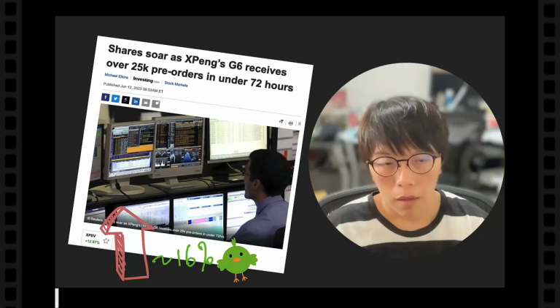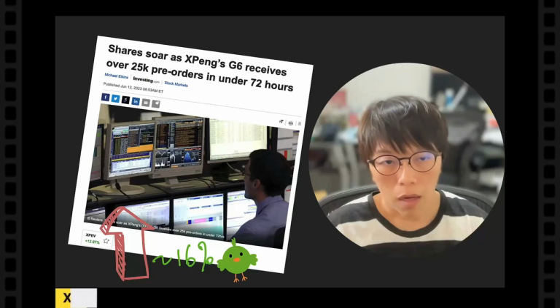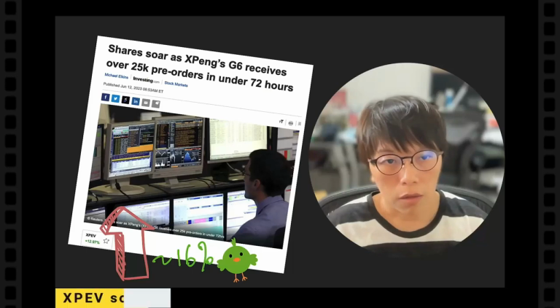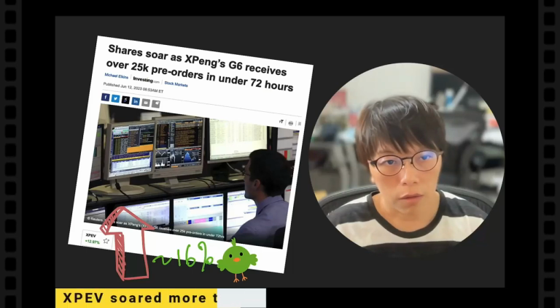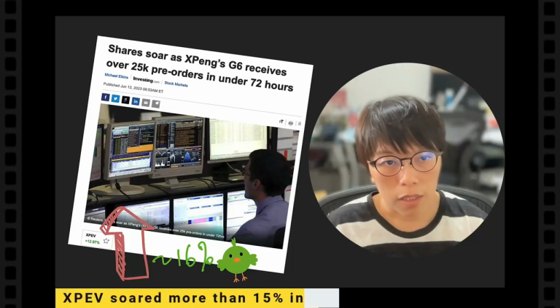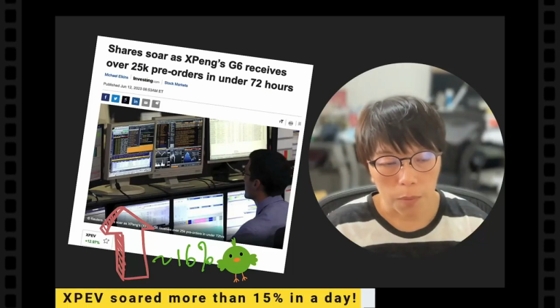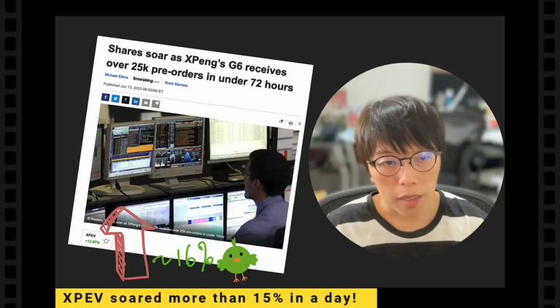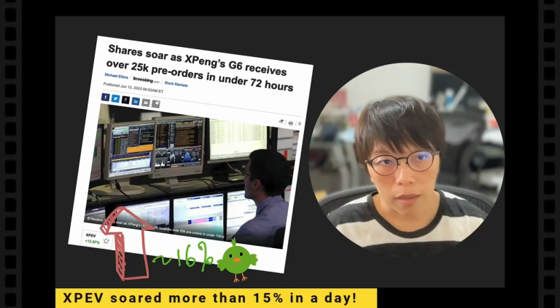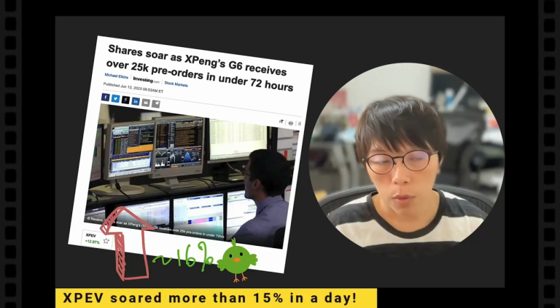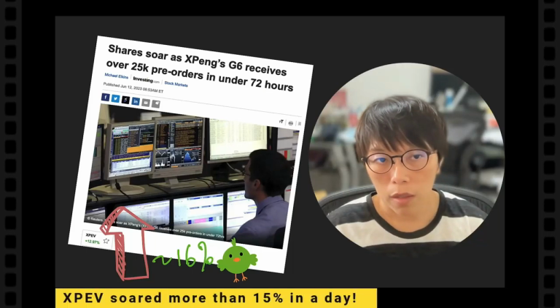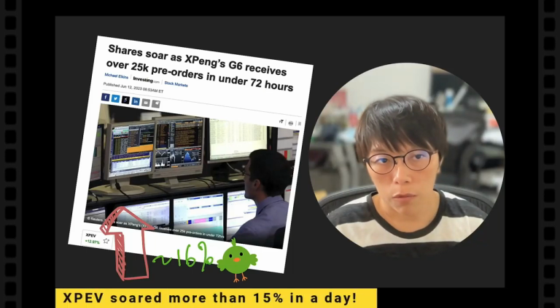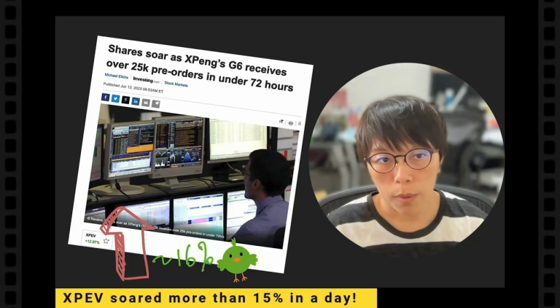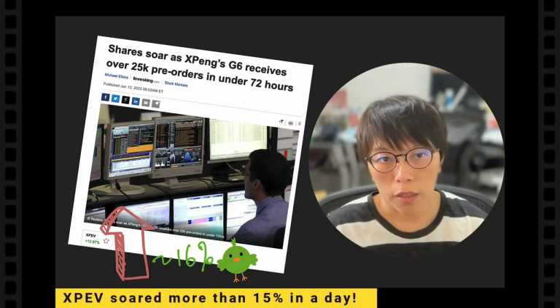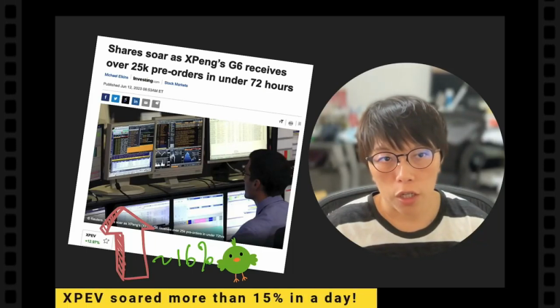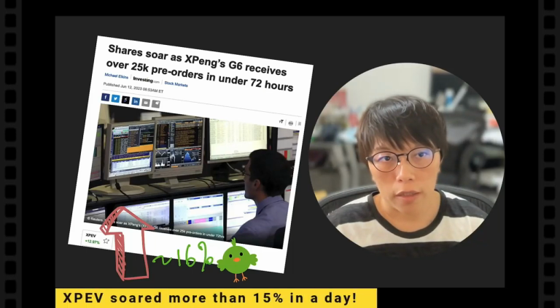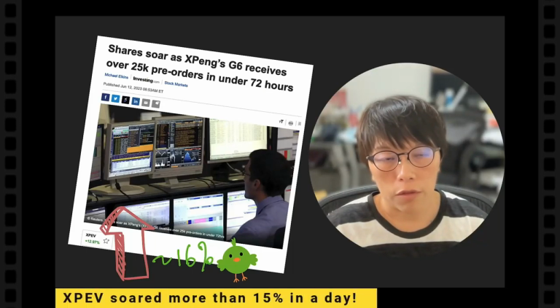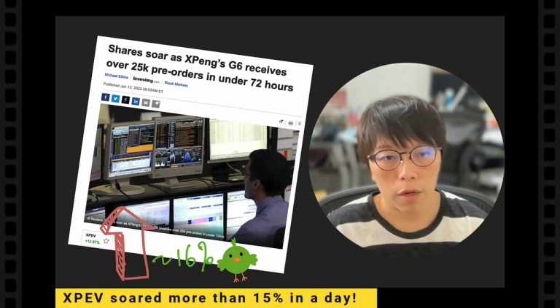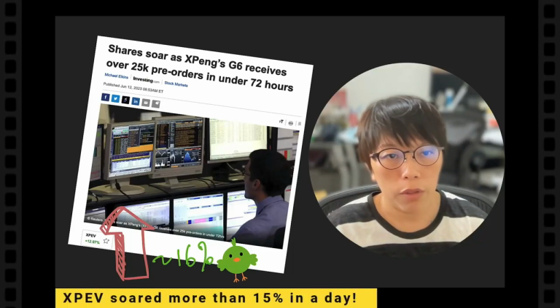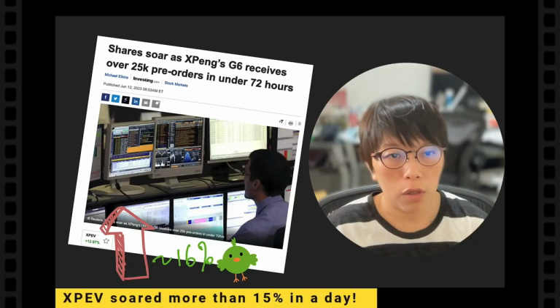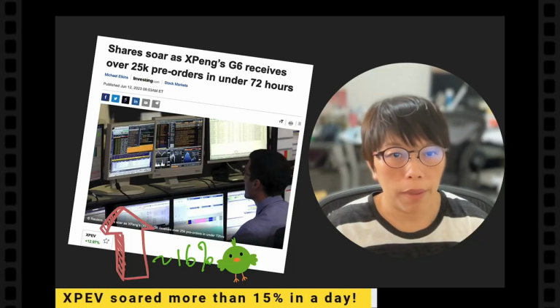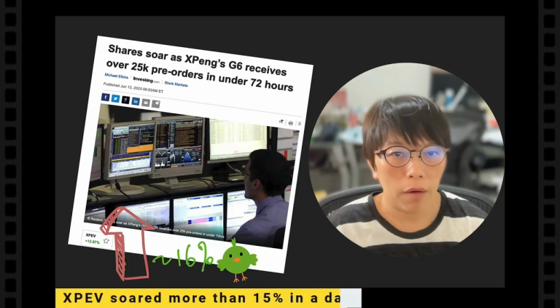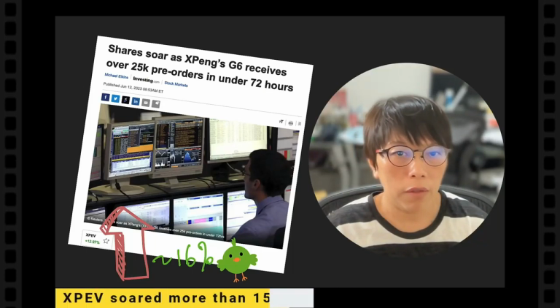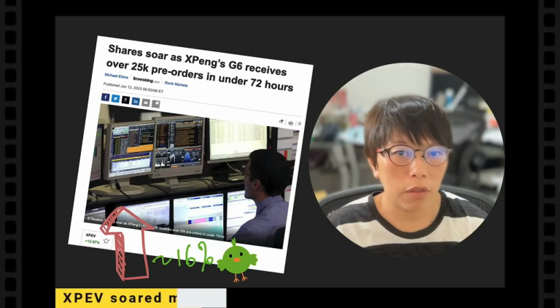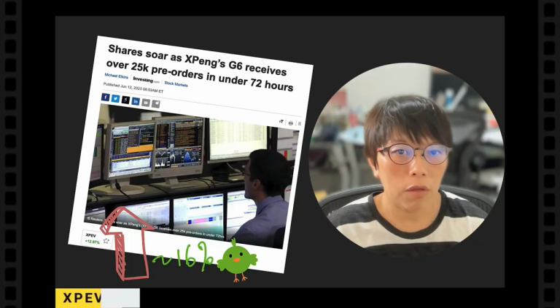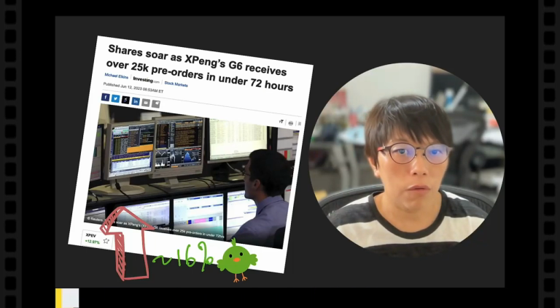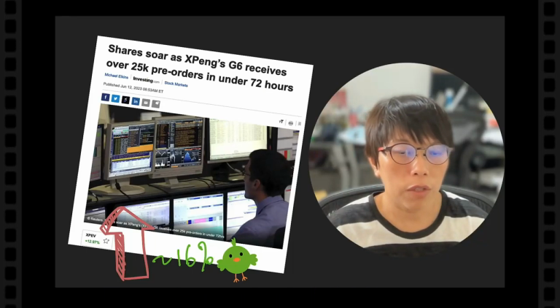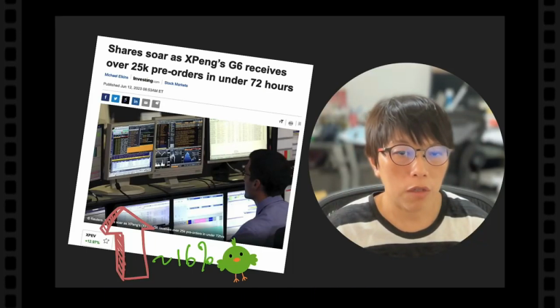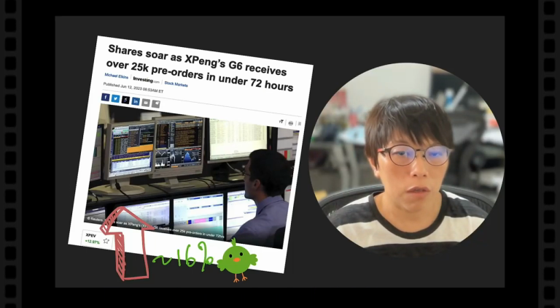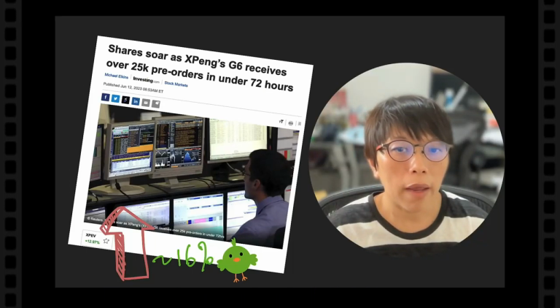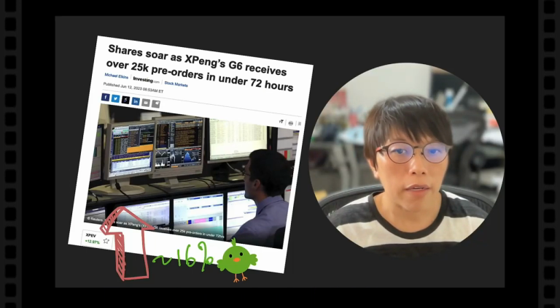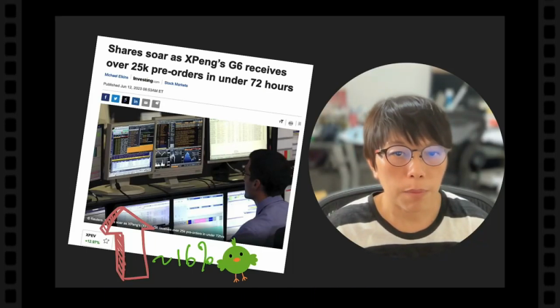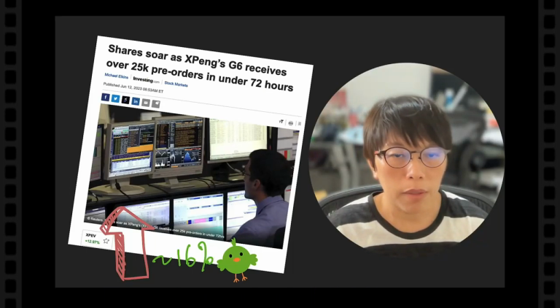Hello, this is Binnie here. Welcome to my channel. Today I want to talk about this stock which is called Xpeng.